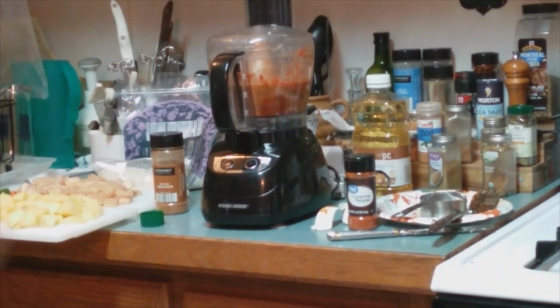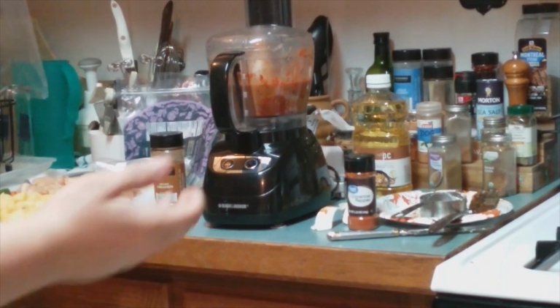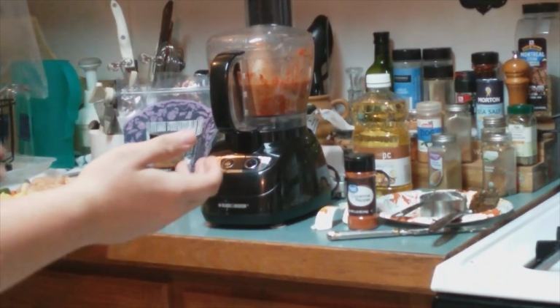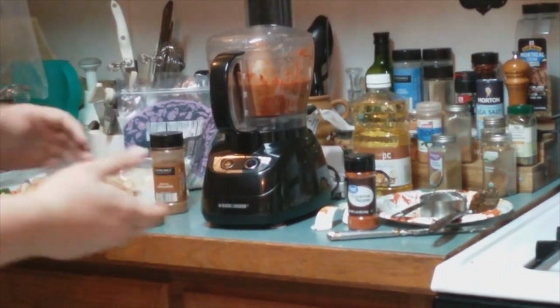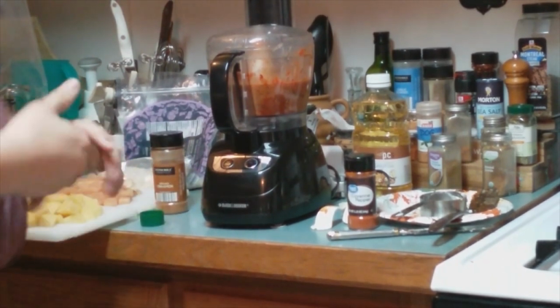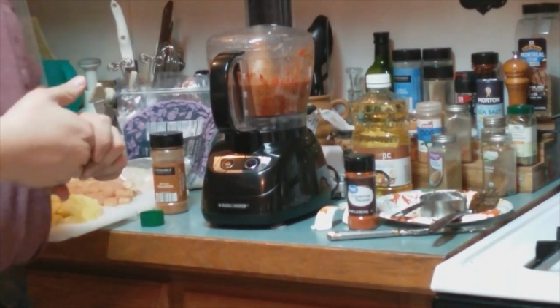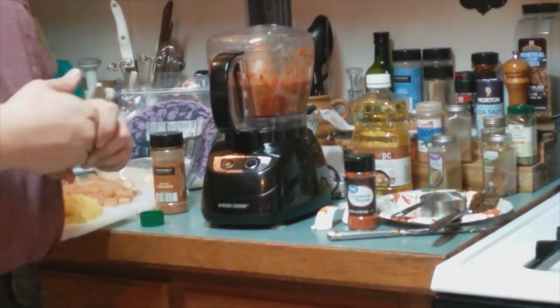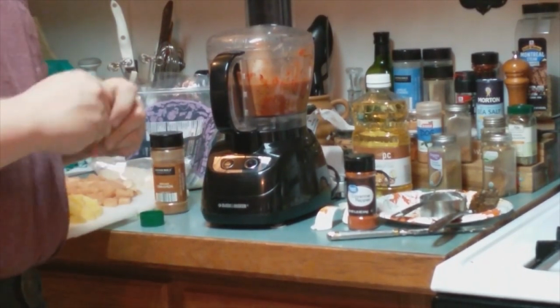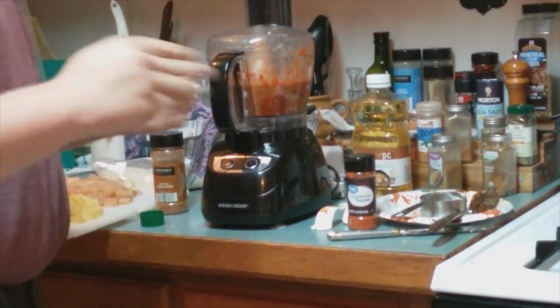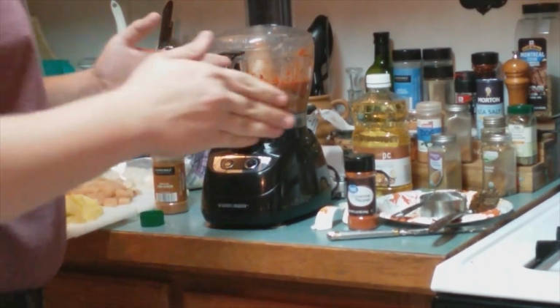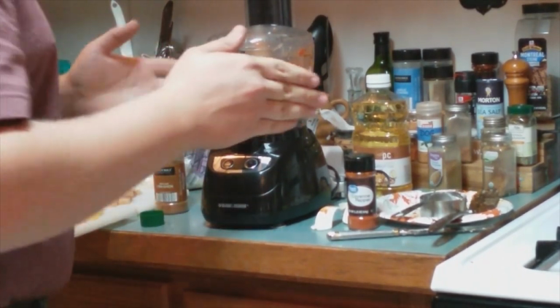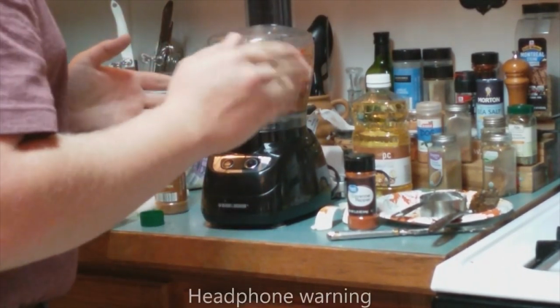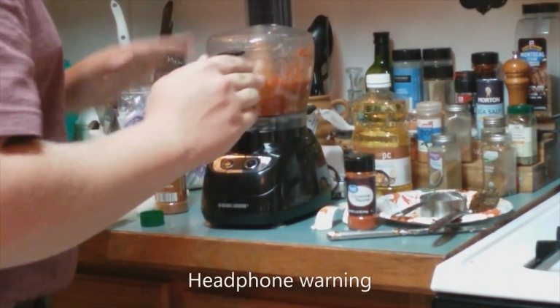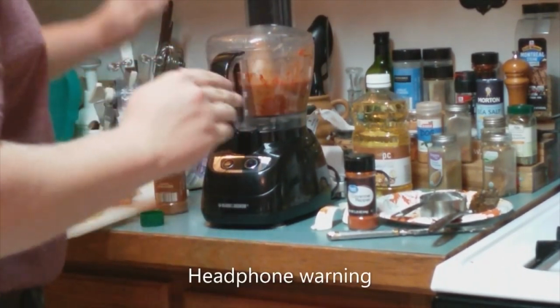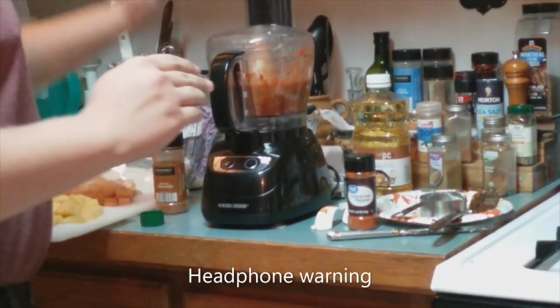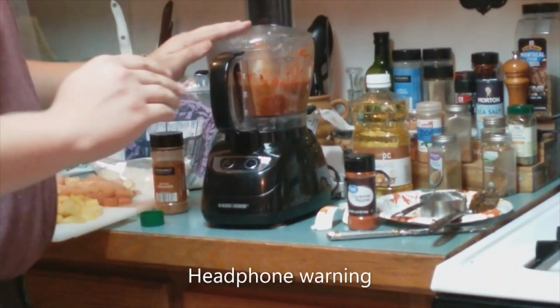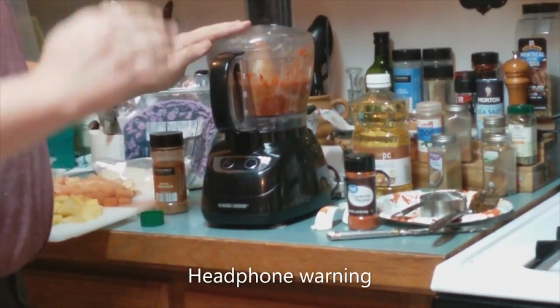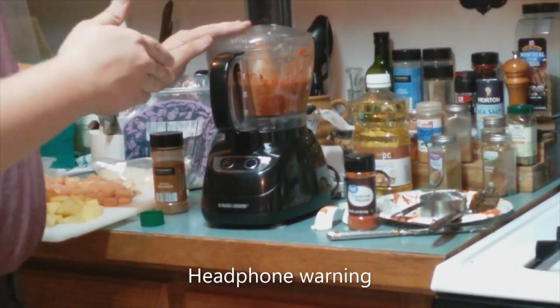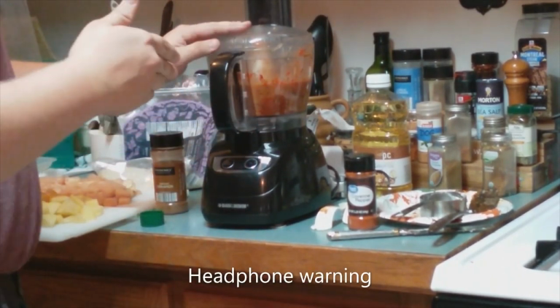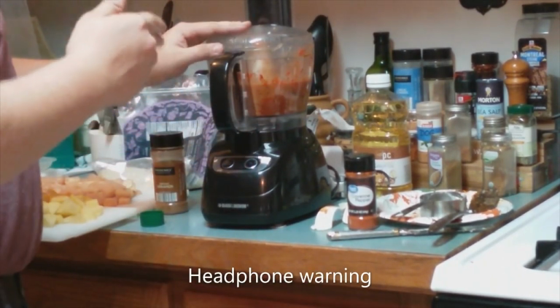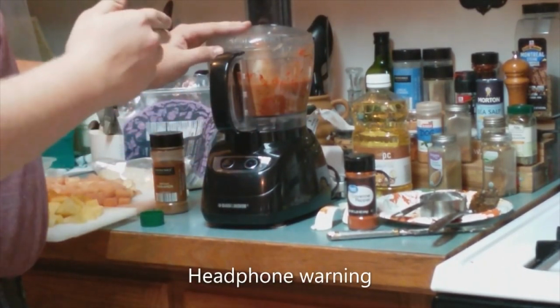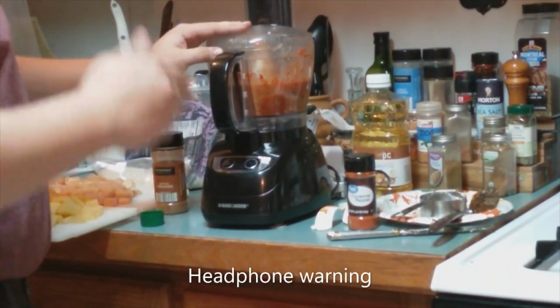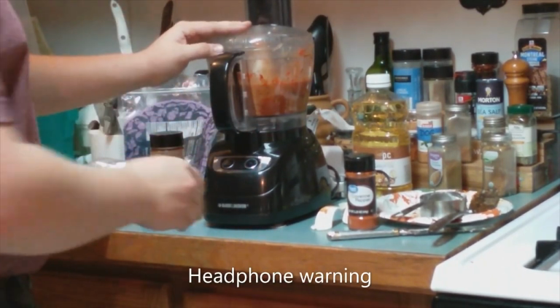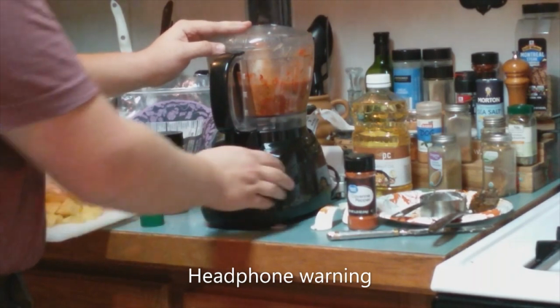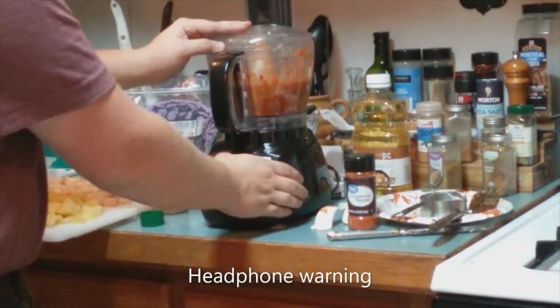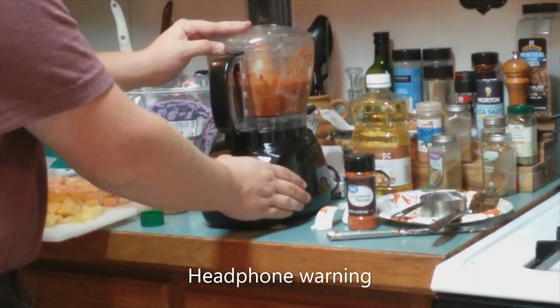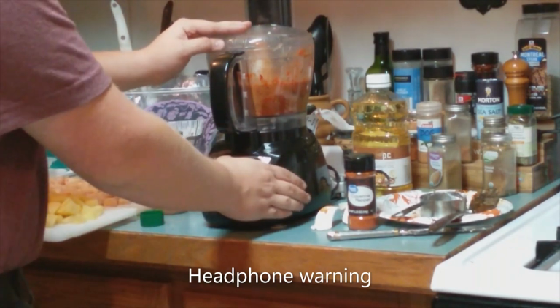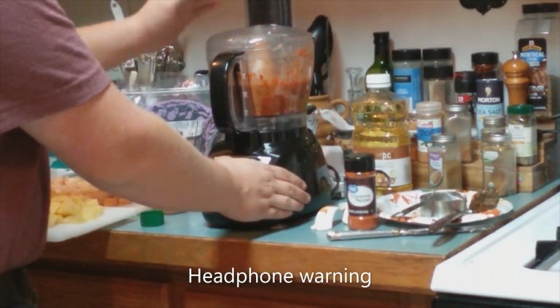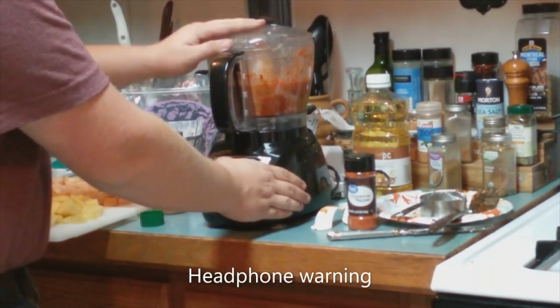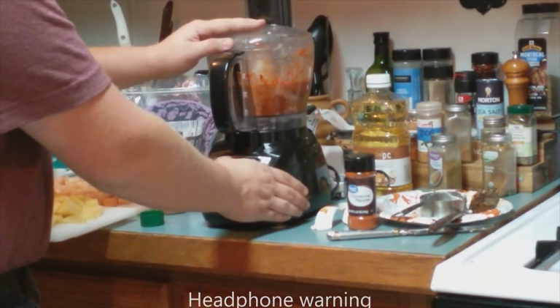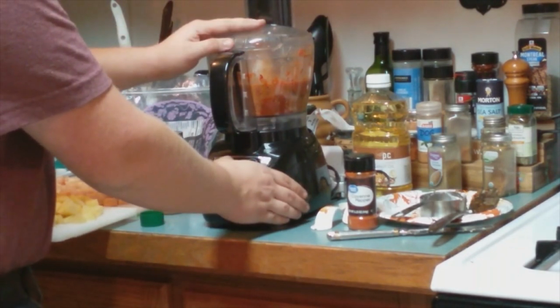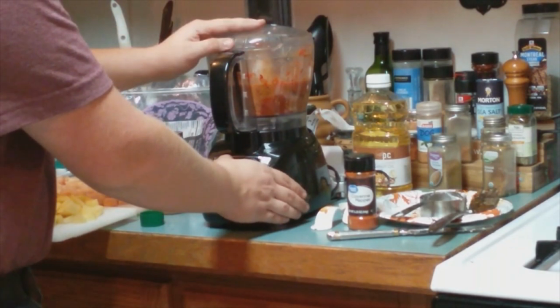The next step is to take what you just cooked, put it back in the food processor, and puree it one more time.